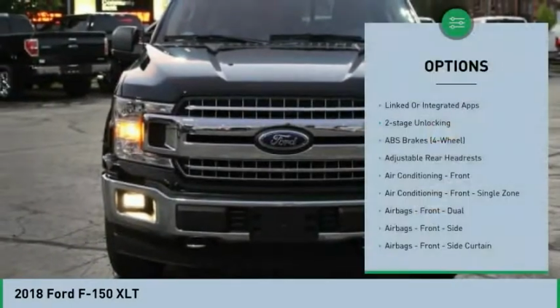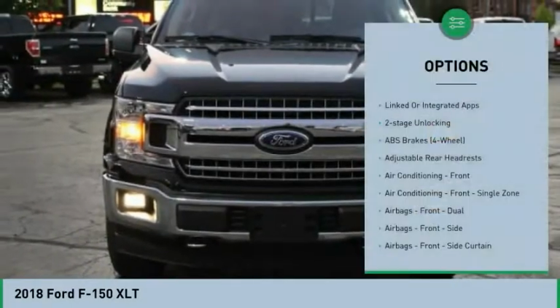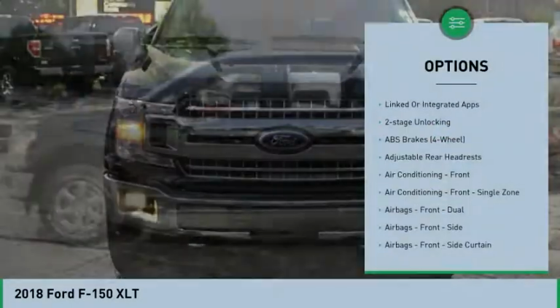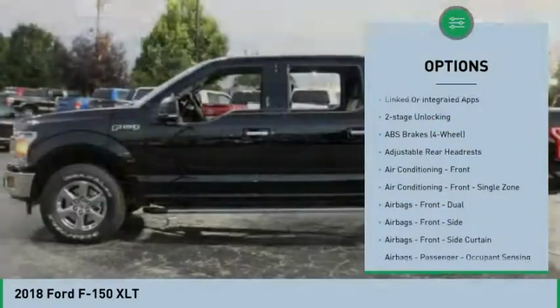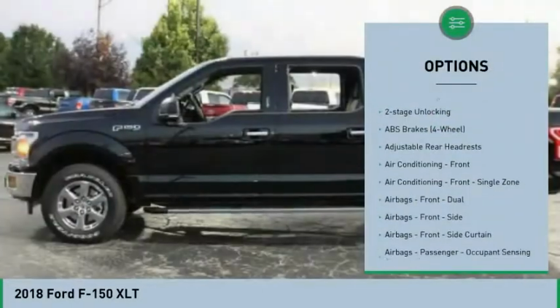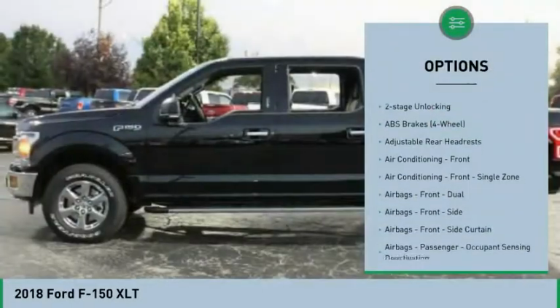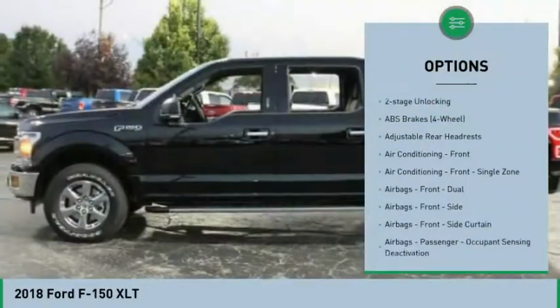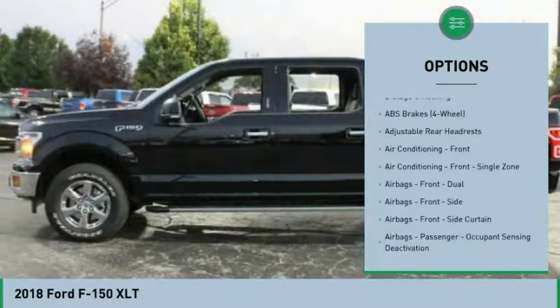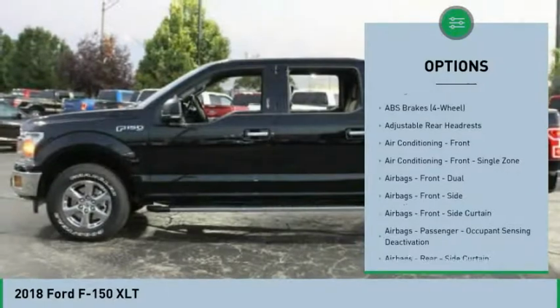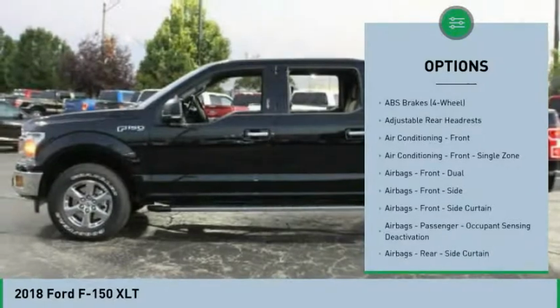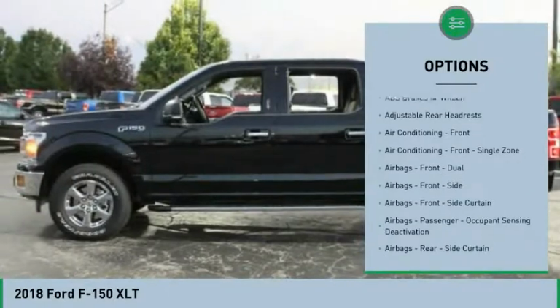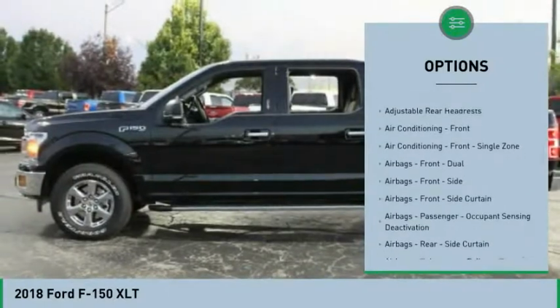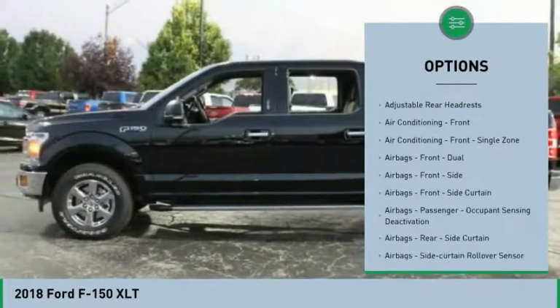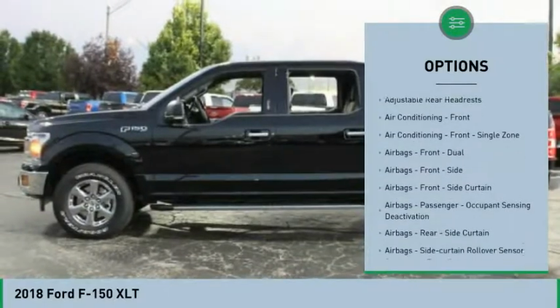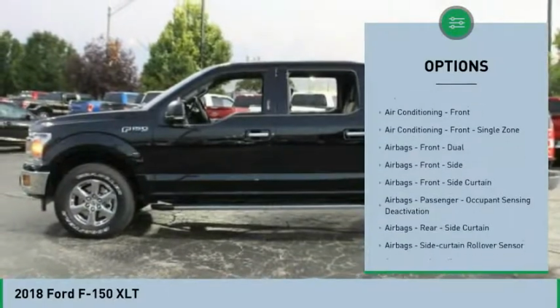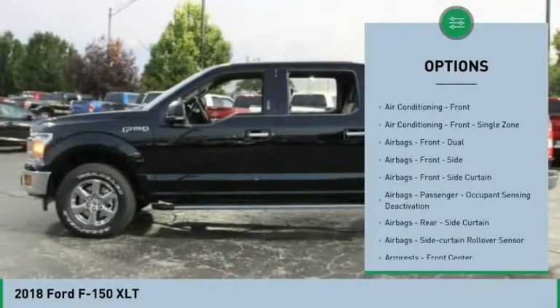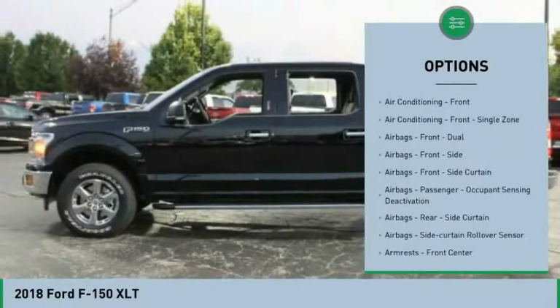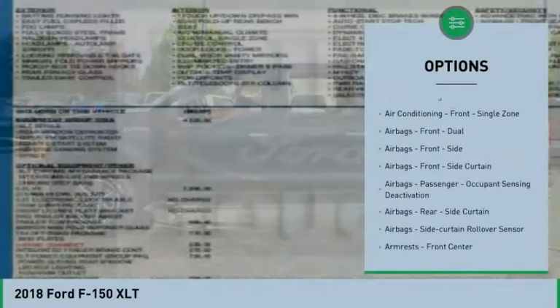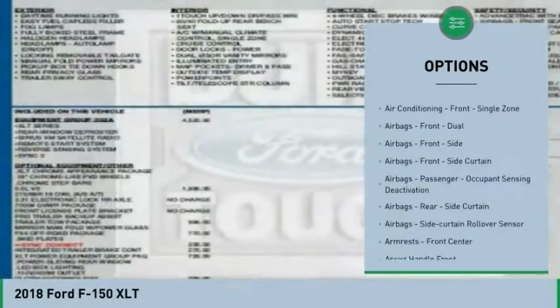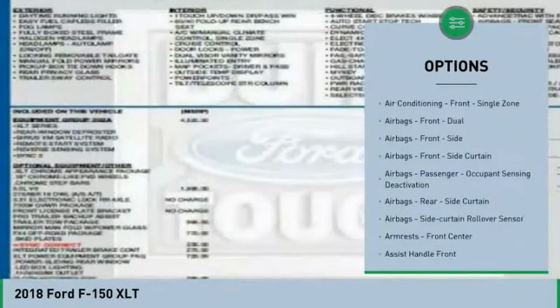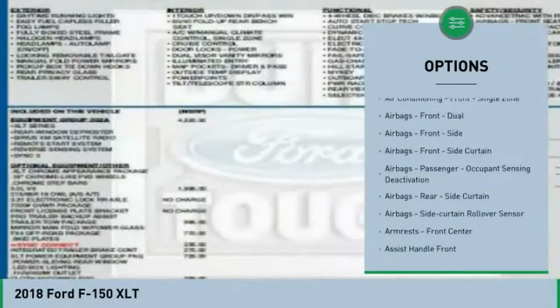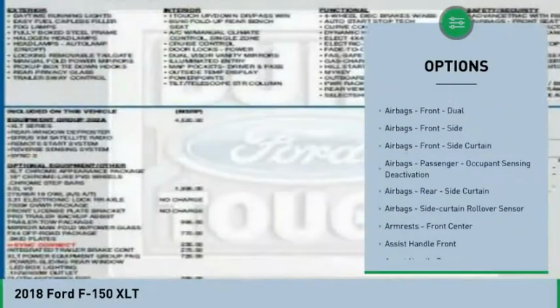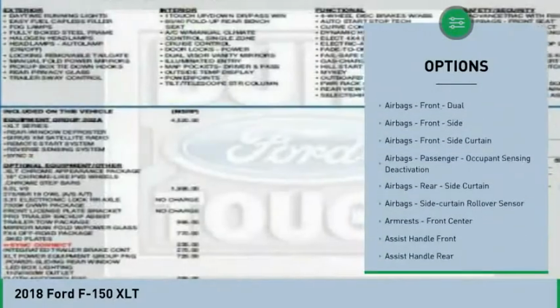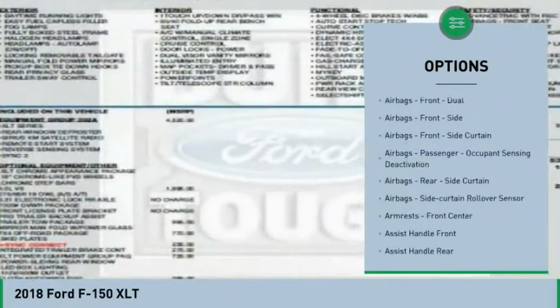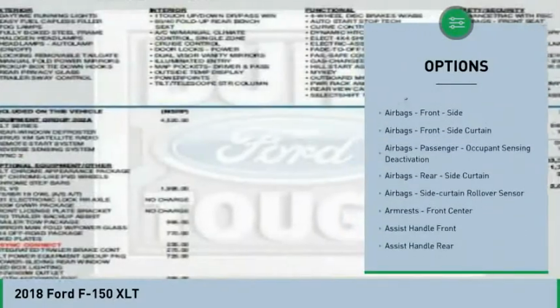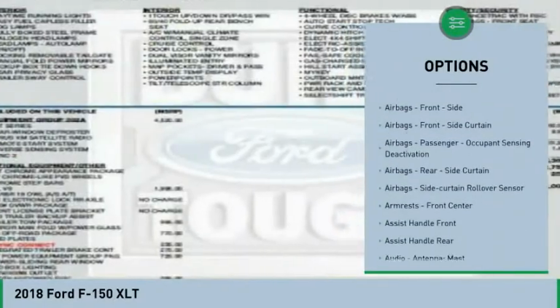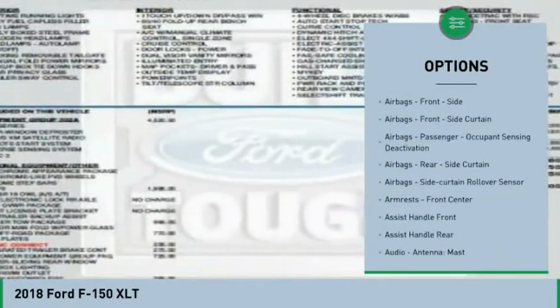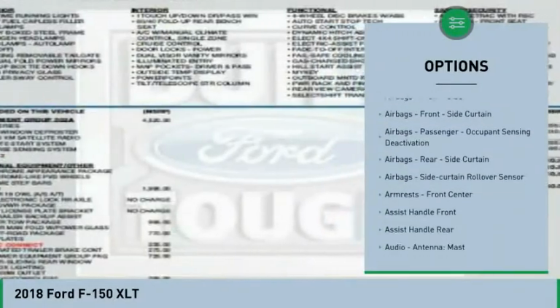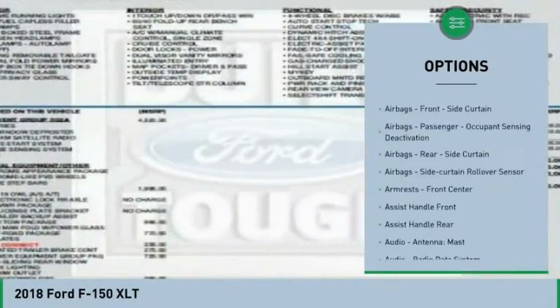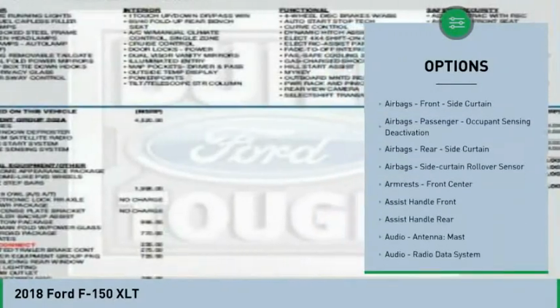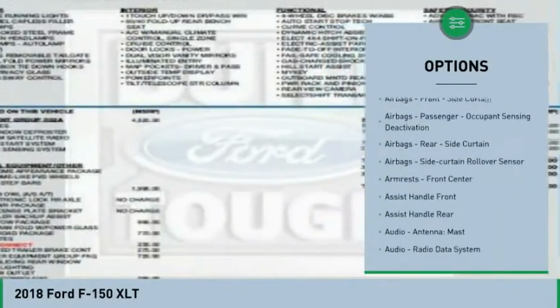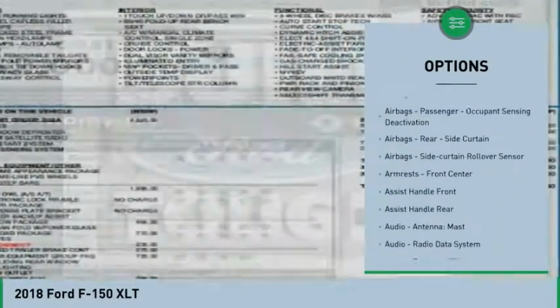Traction control, keyless entry, stability control, power steering, cruise control, fog lights.